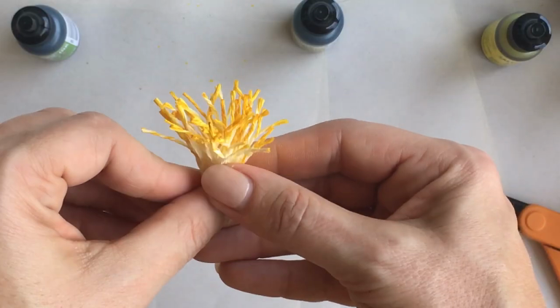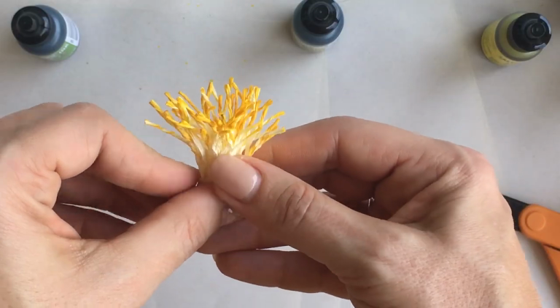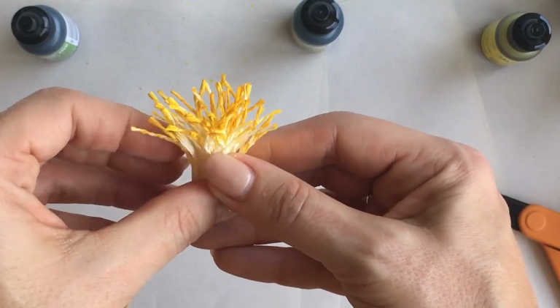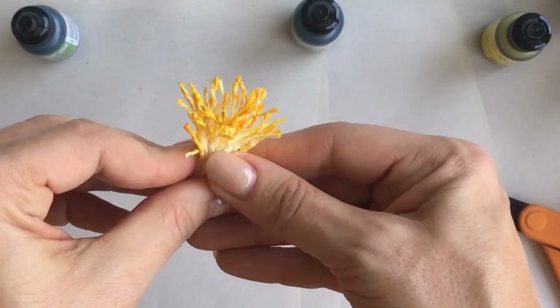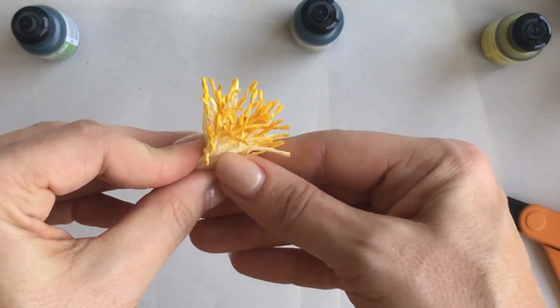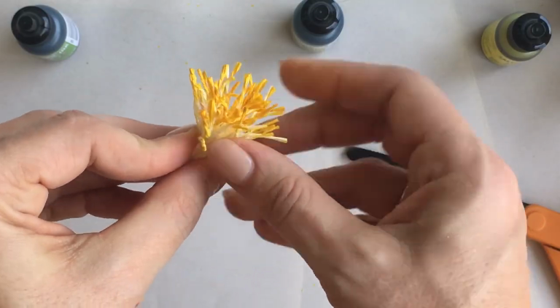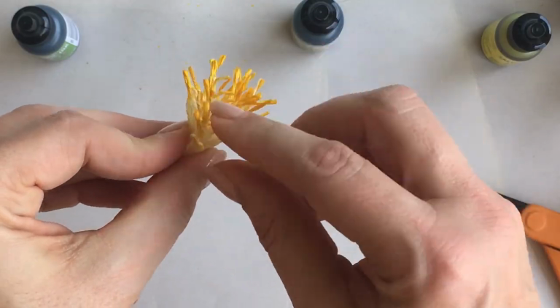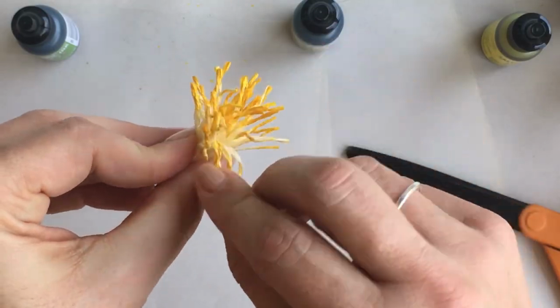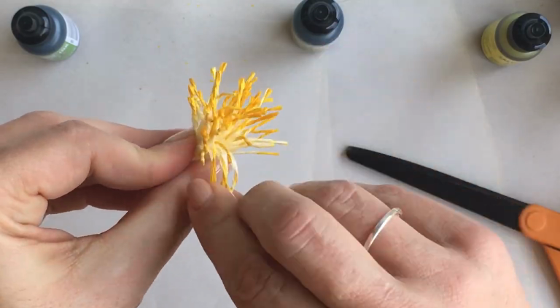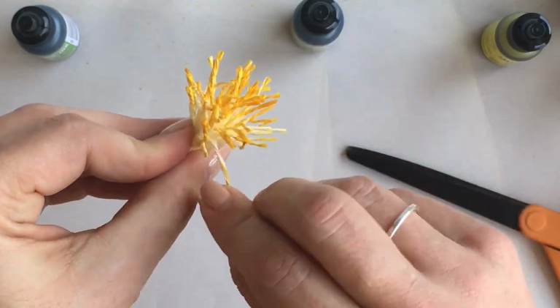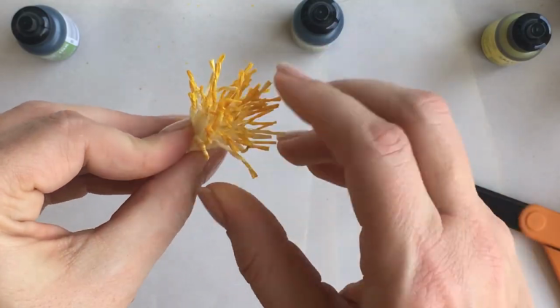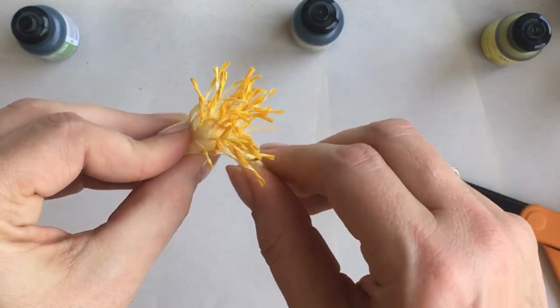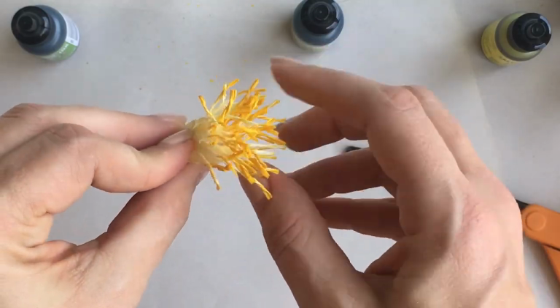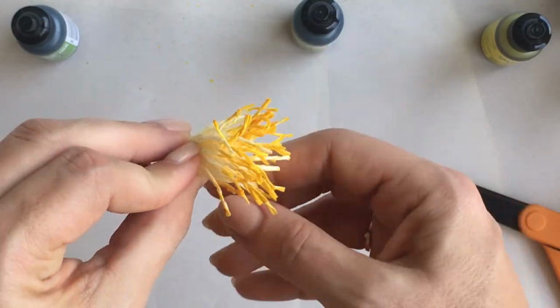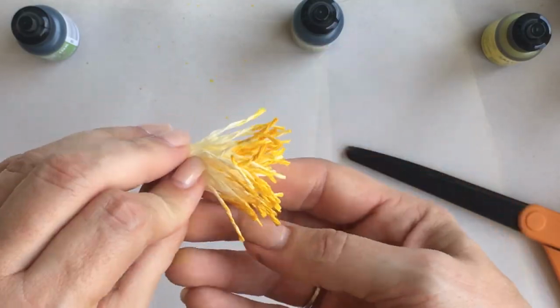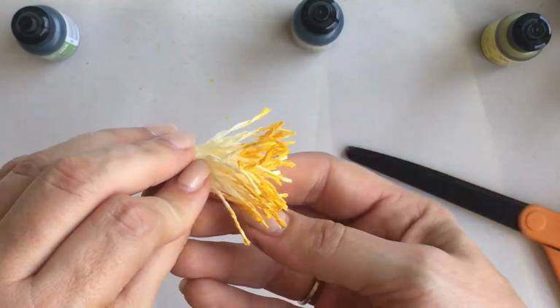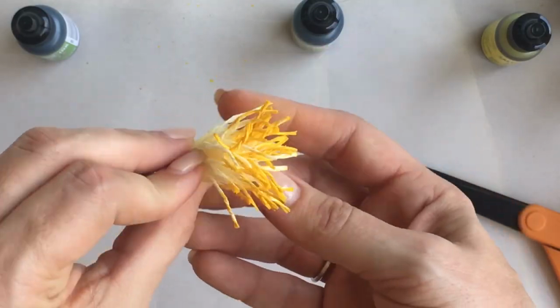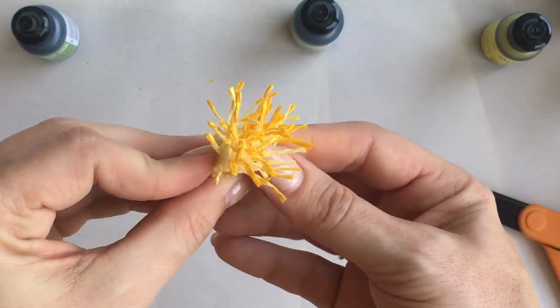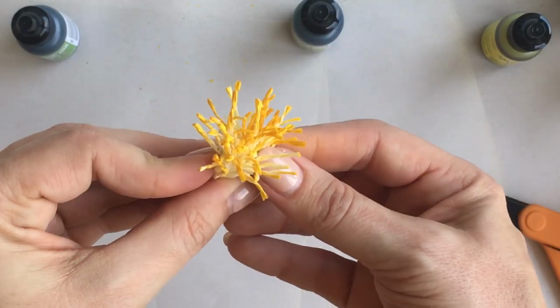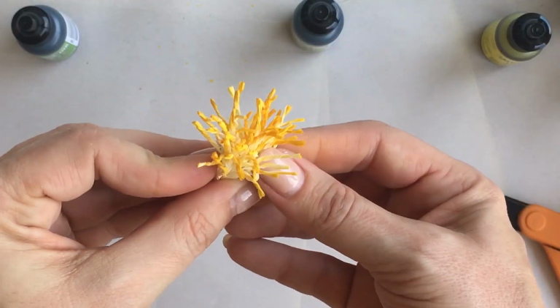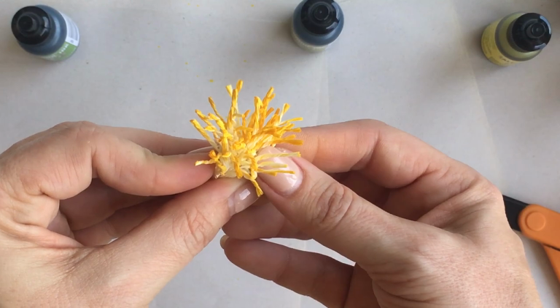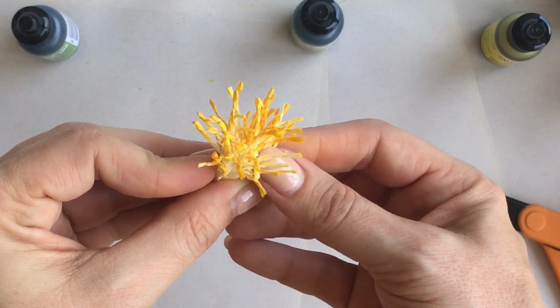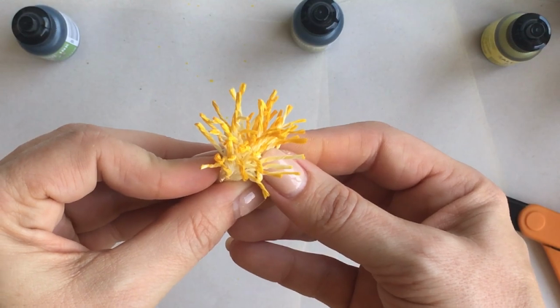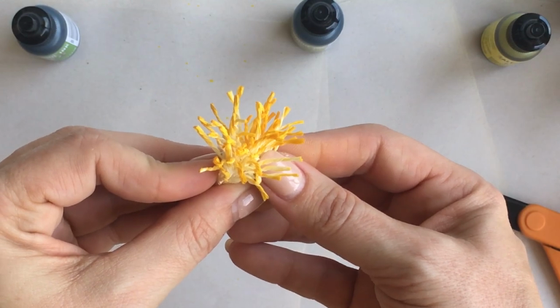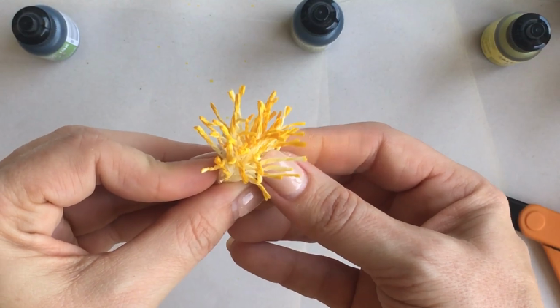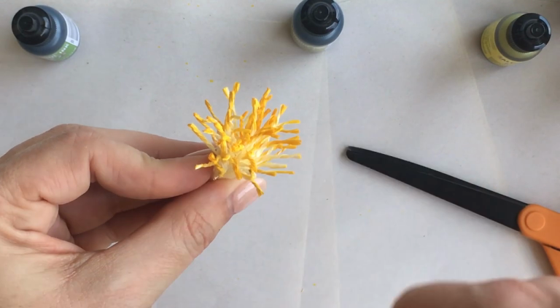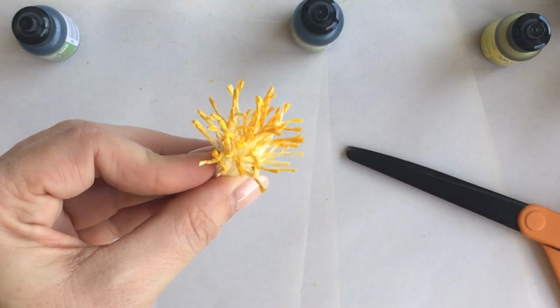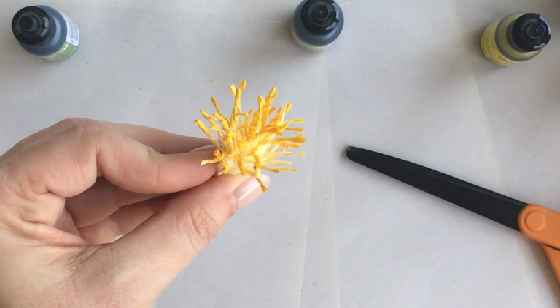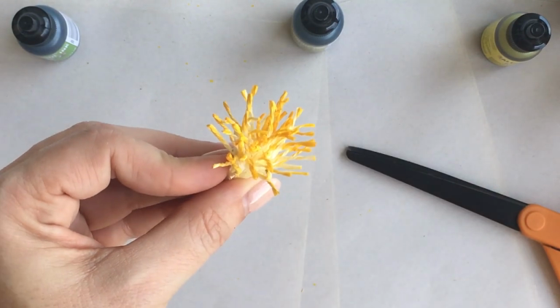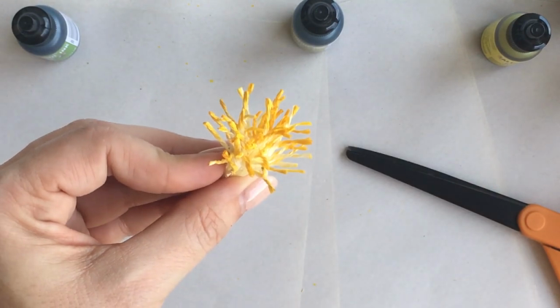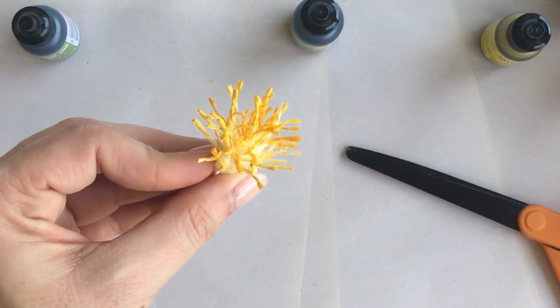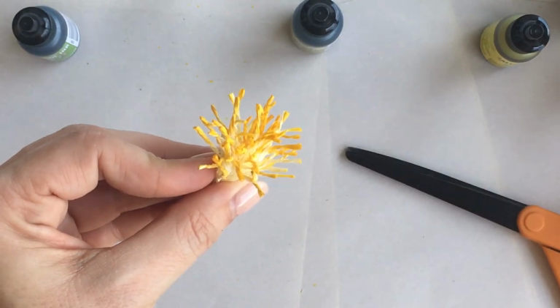This is what it looks like once it's rolled up. The more strips you add, of course, the larger center you'll have.